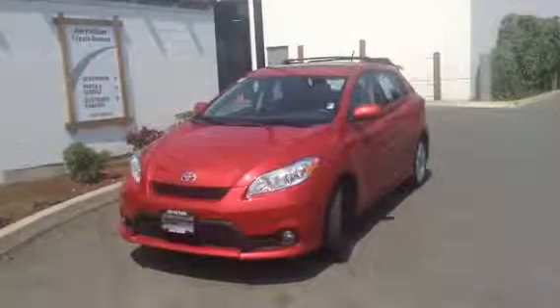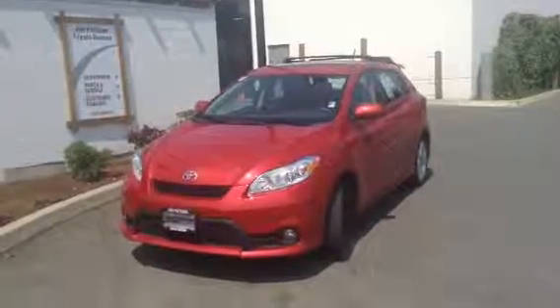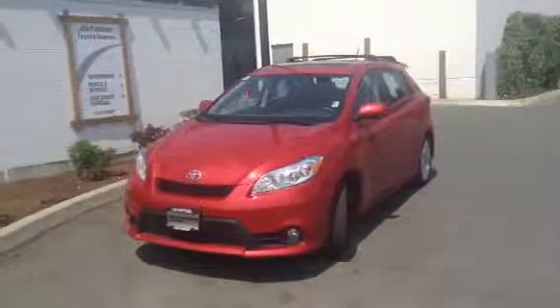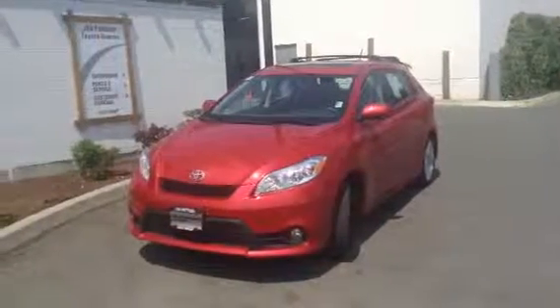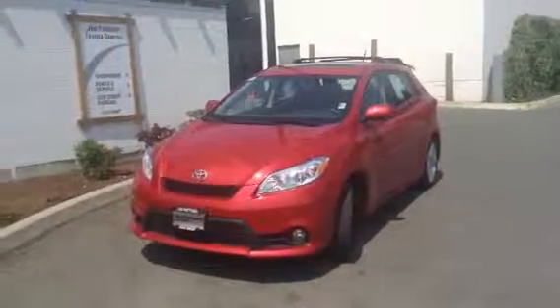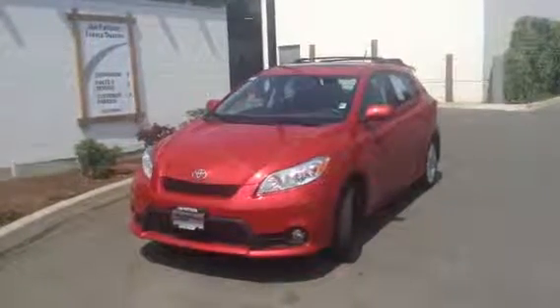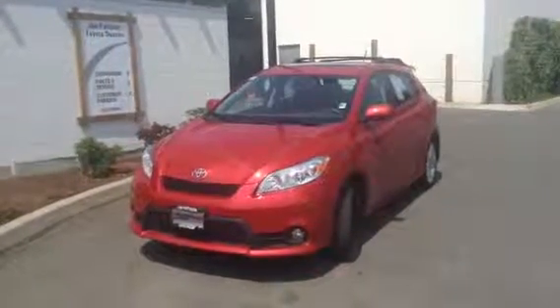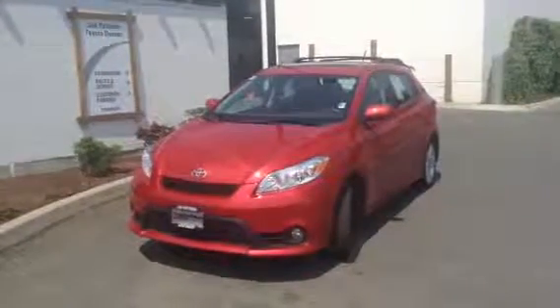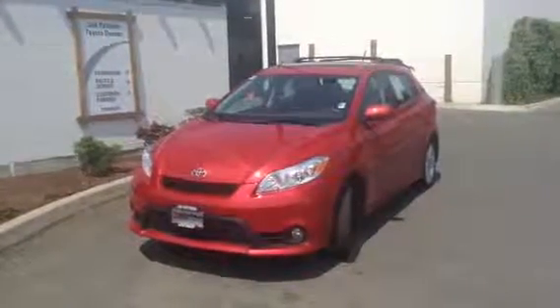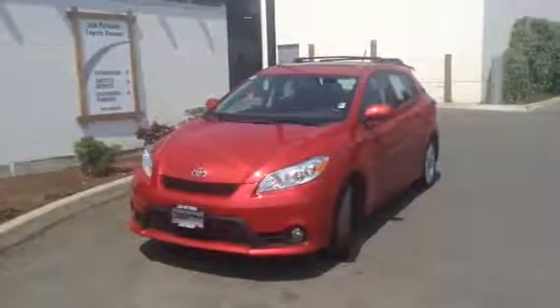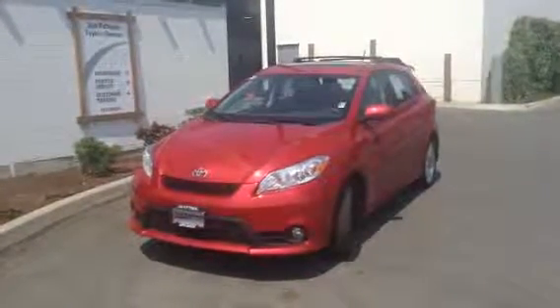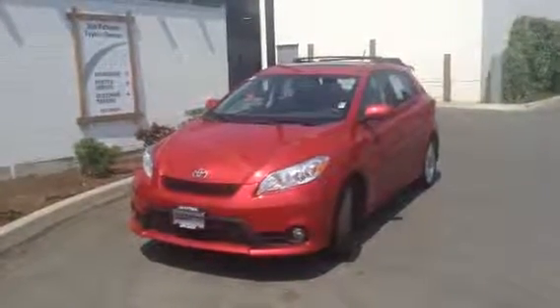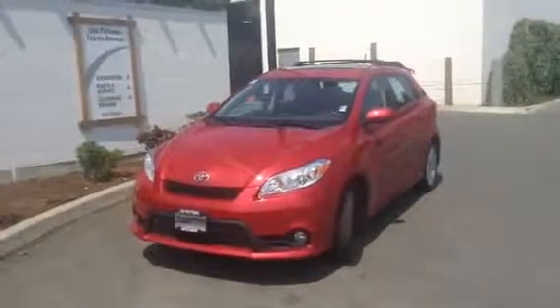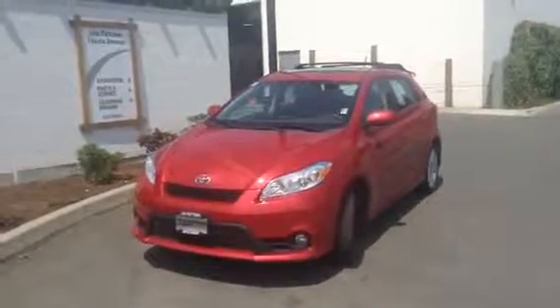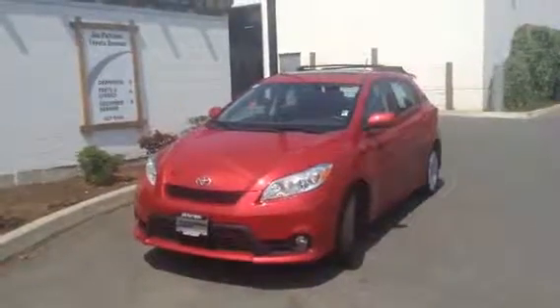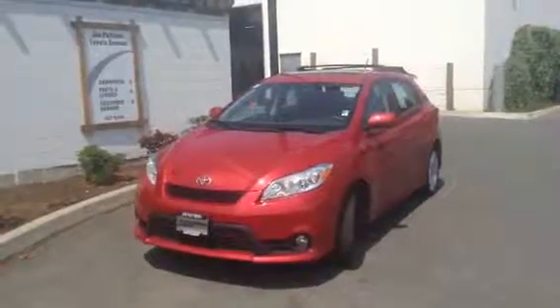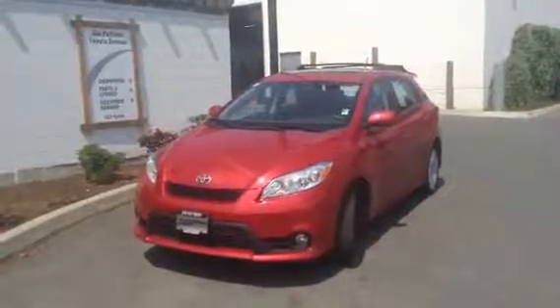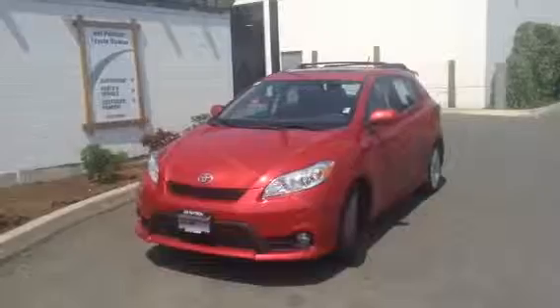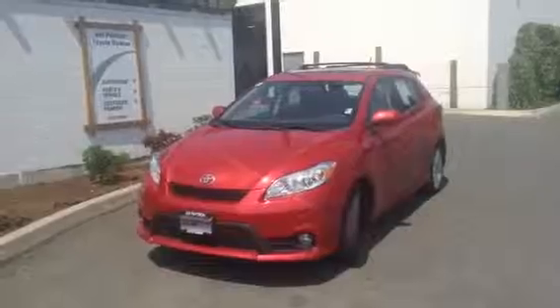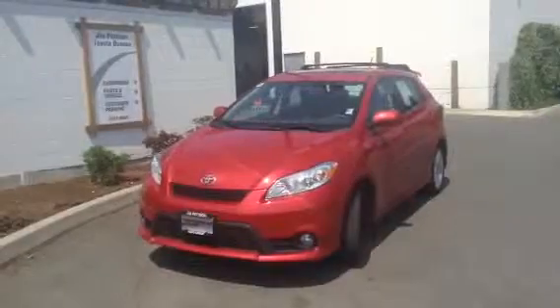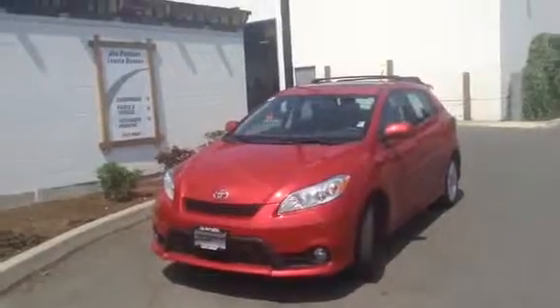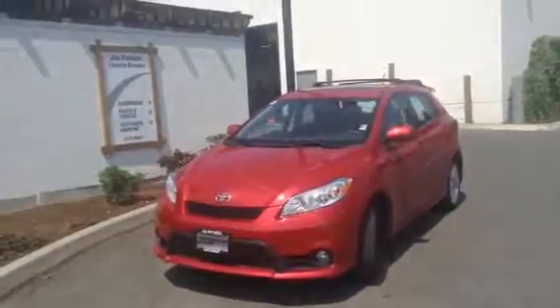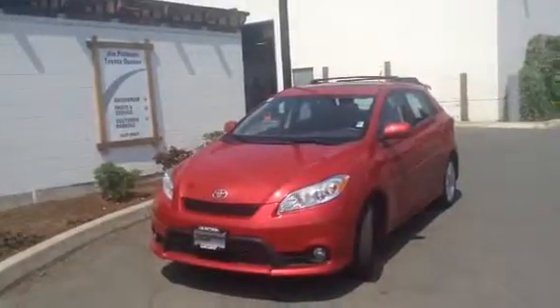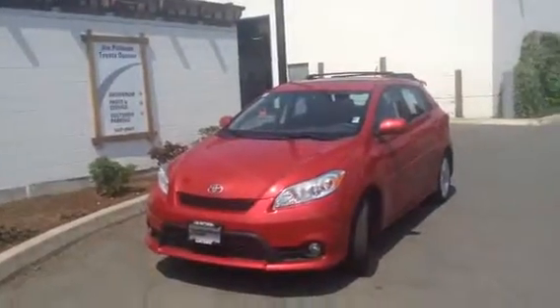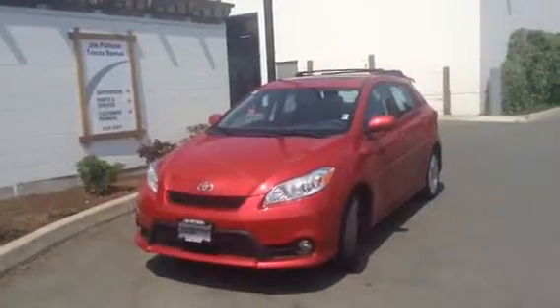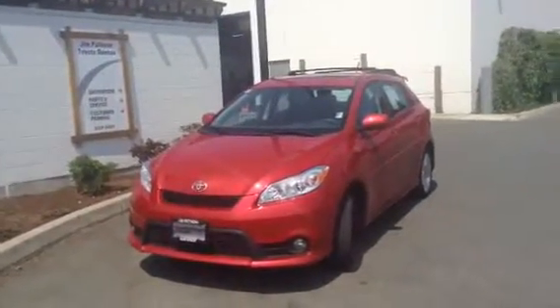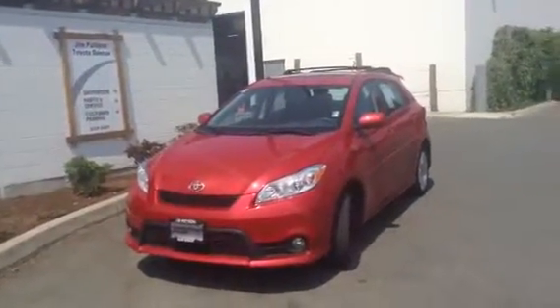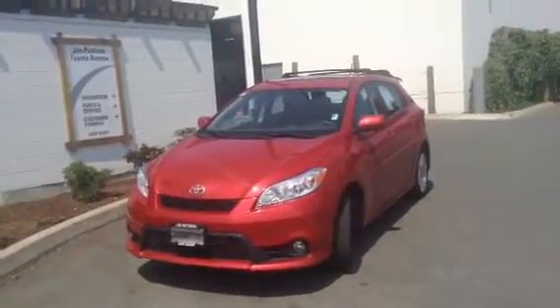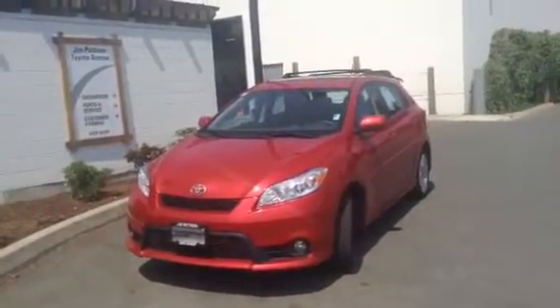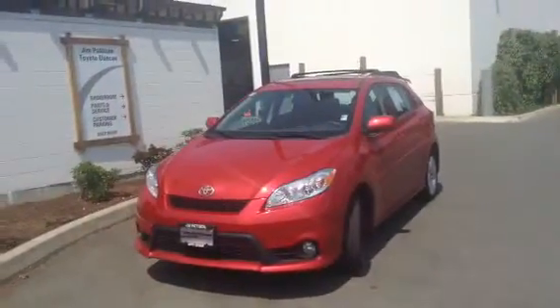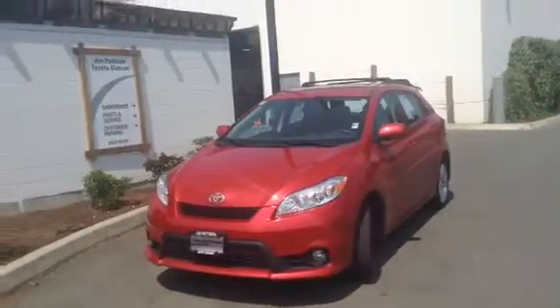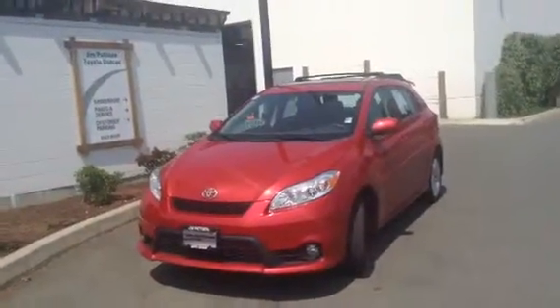It's Brandon Robinson here at Jim Pattison Toyota in Duncan, doing a personalized video walk-around of the 2013 Toyota Matrix.